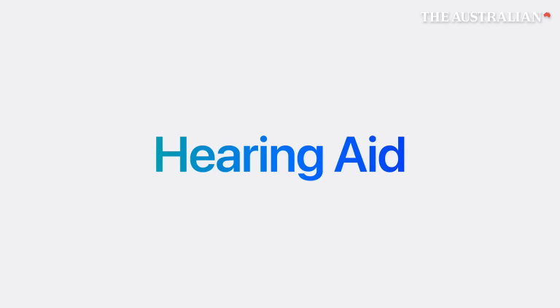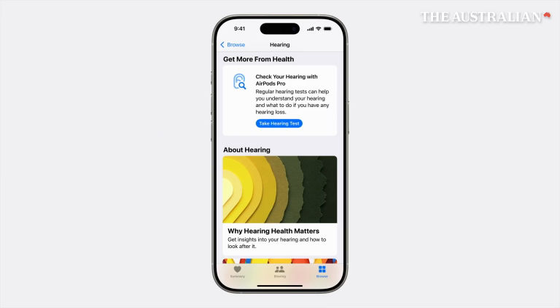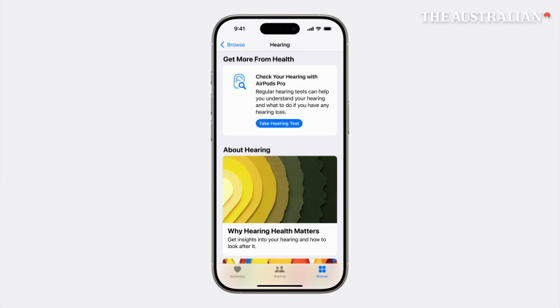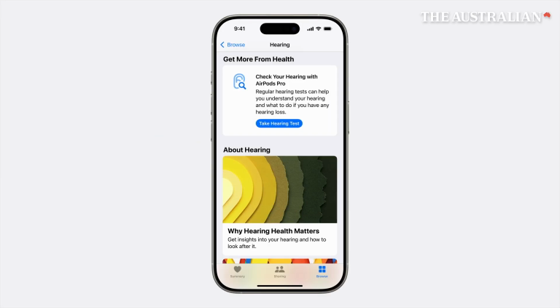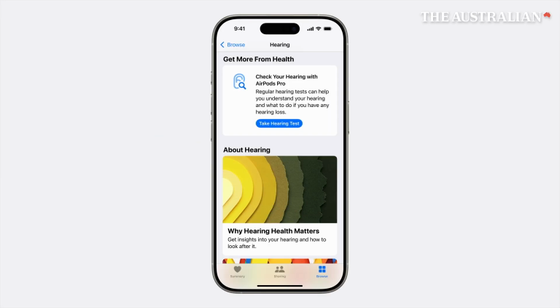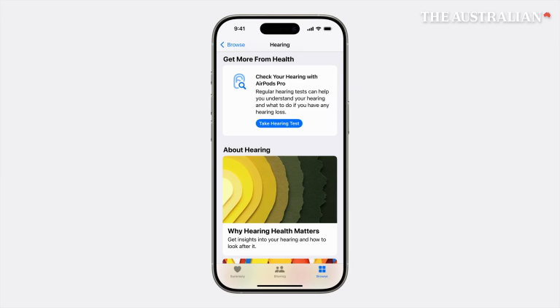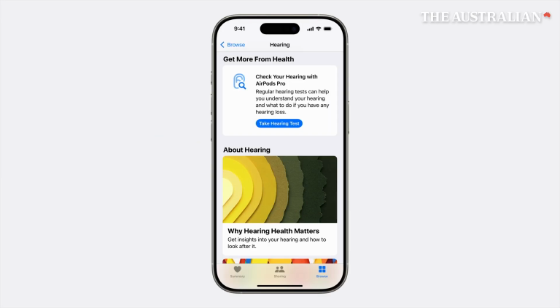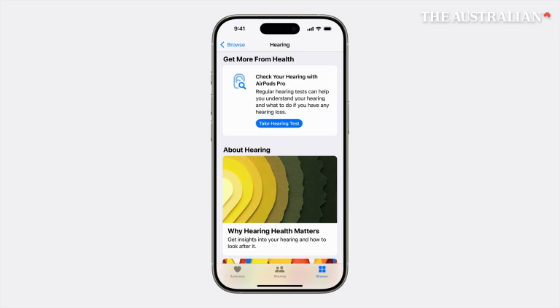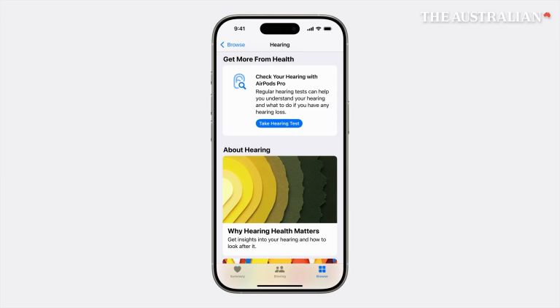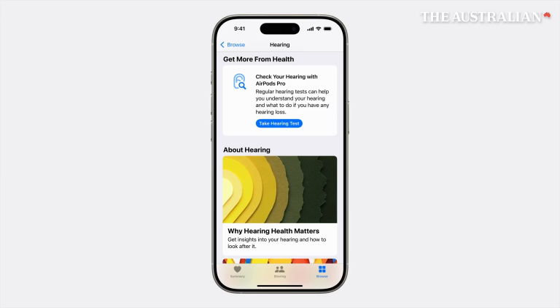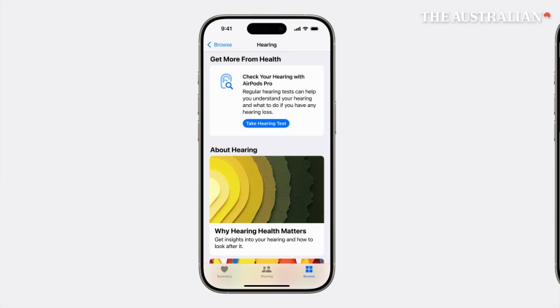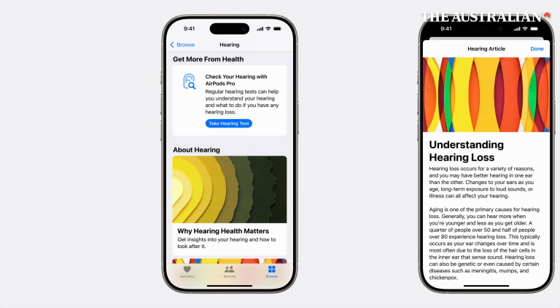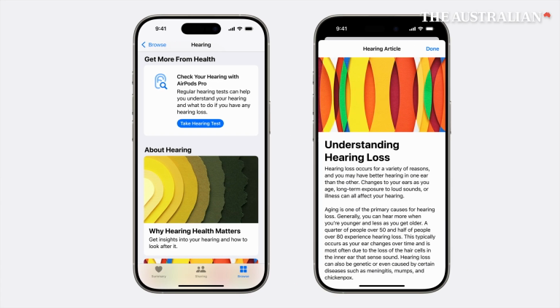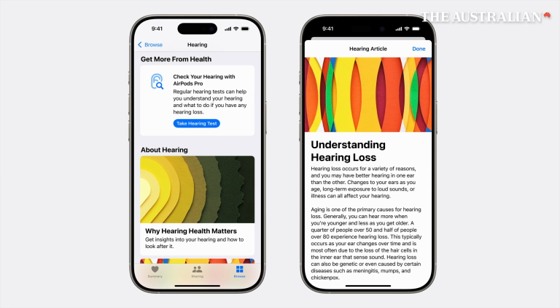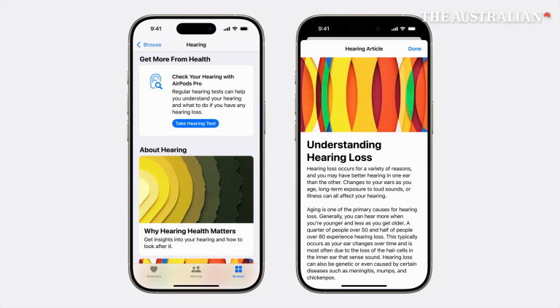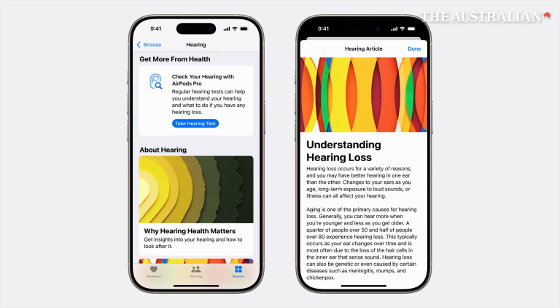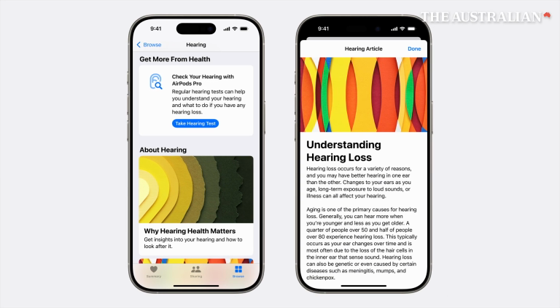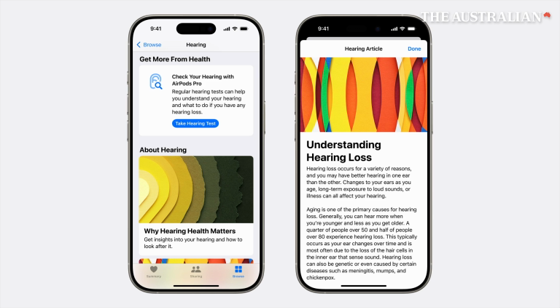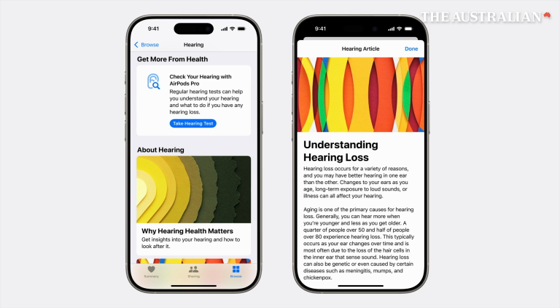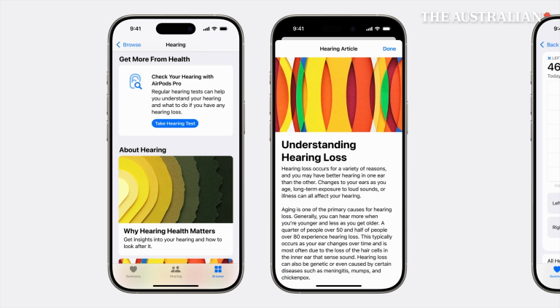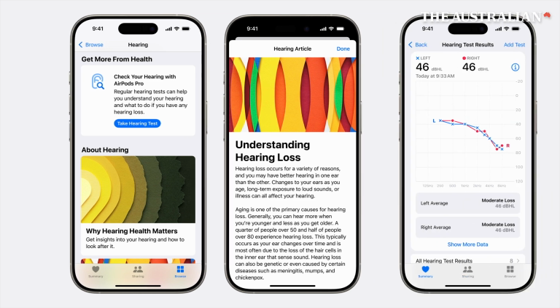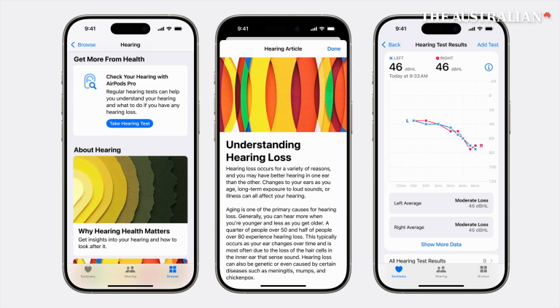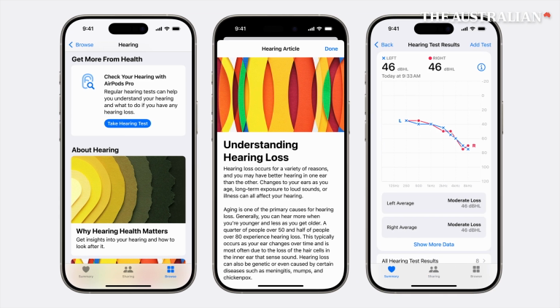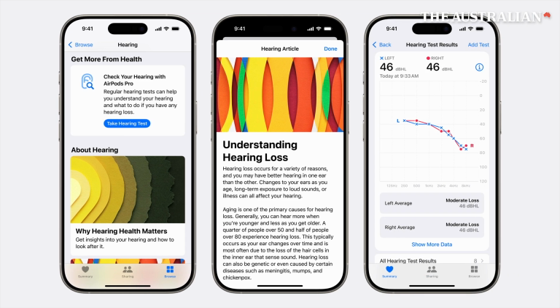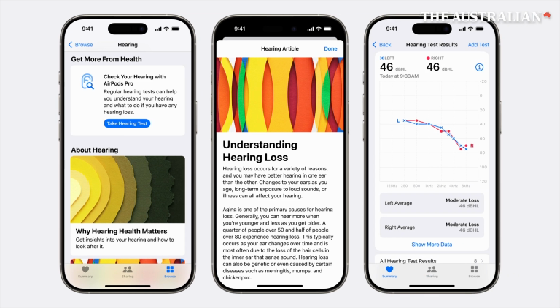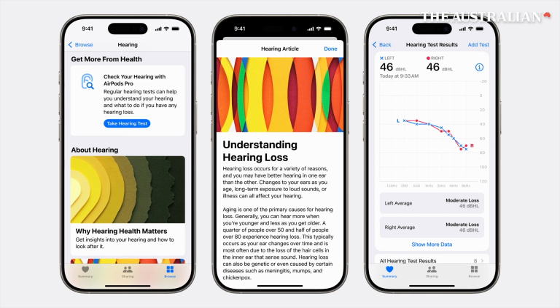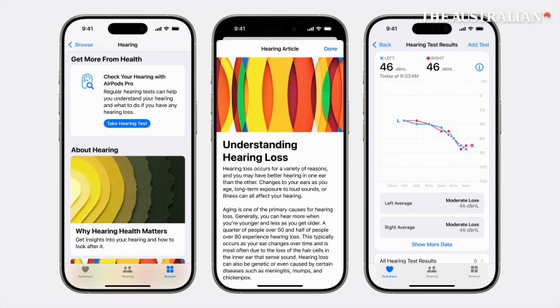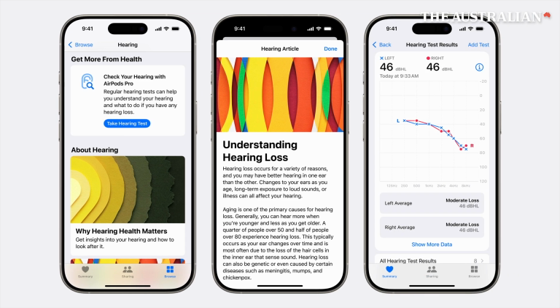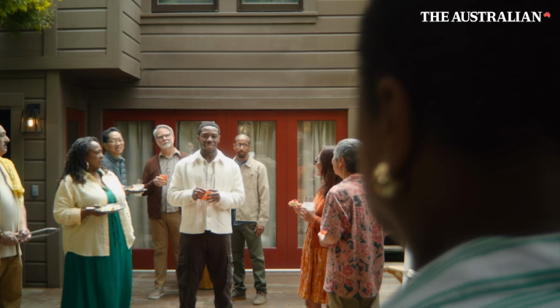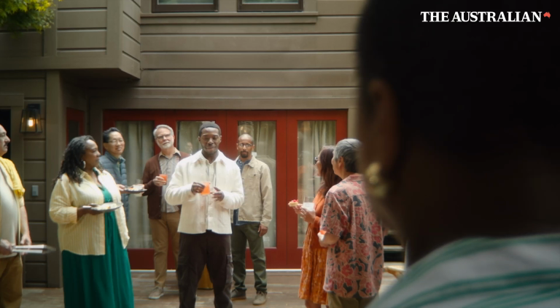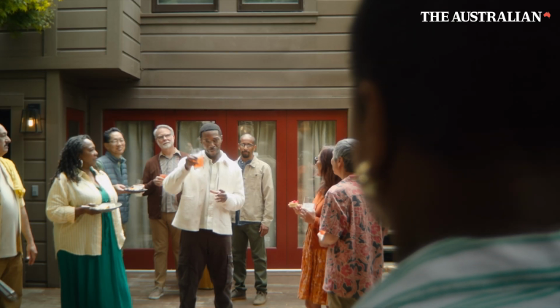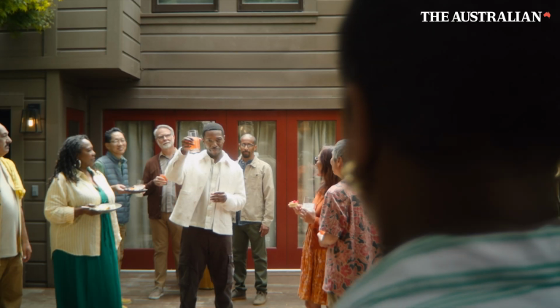We're adding this groundbreaking capability to help more than 1 billion people living with mild to moderate hearing loss. Happy birthday, Mom.